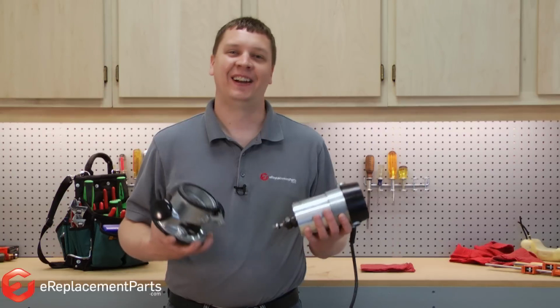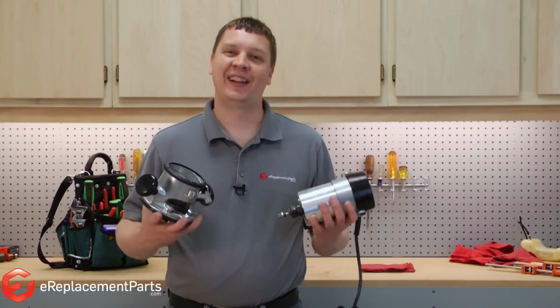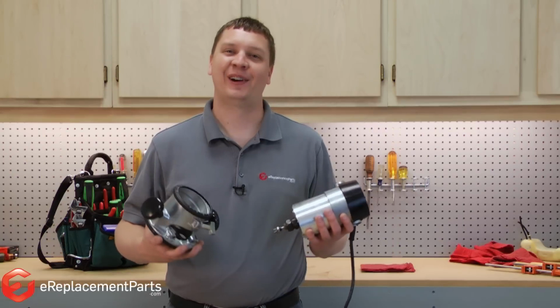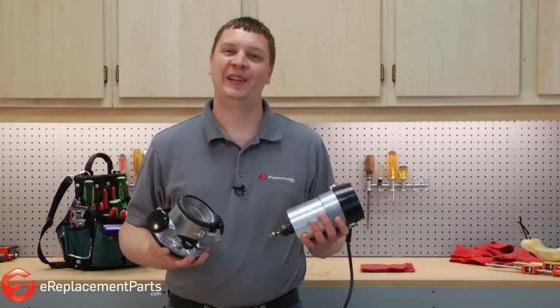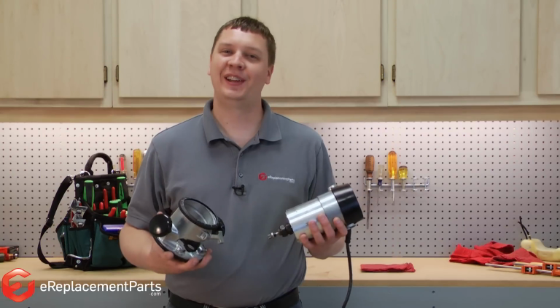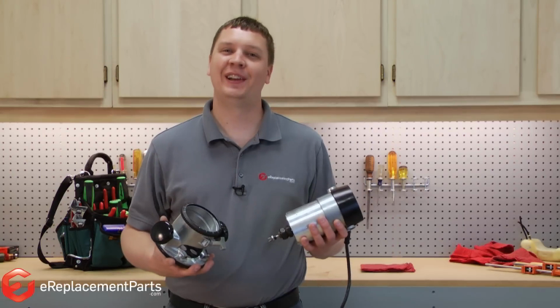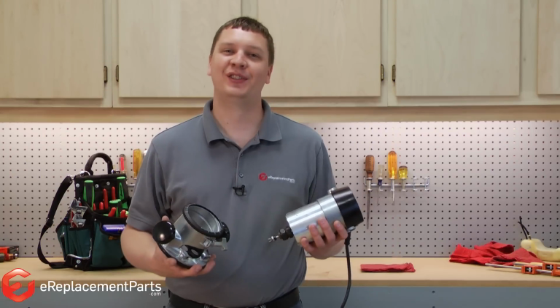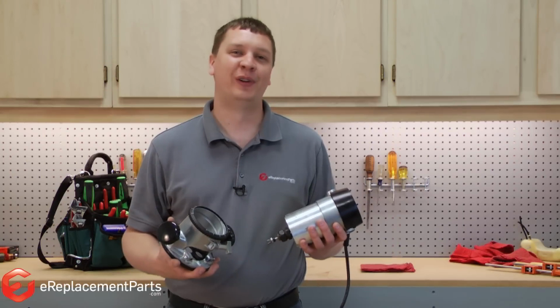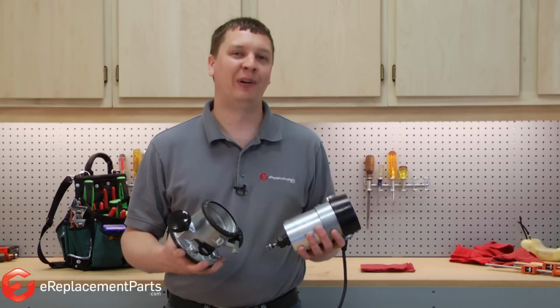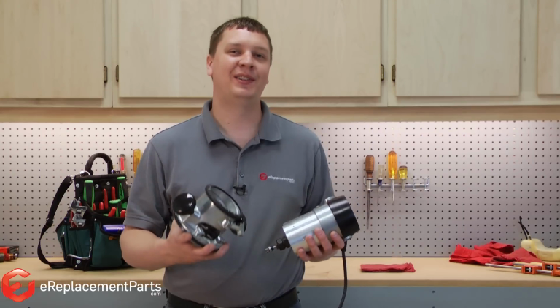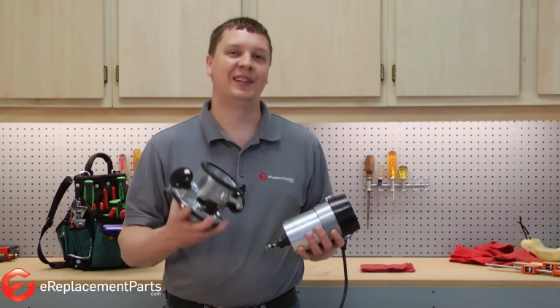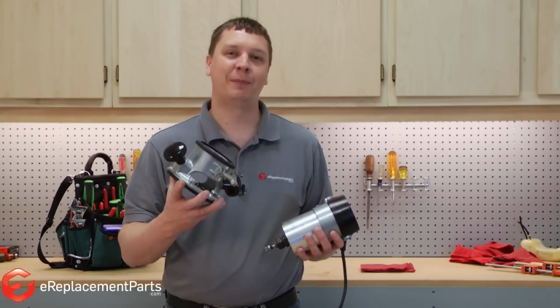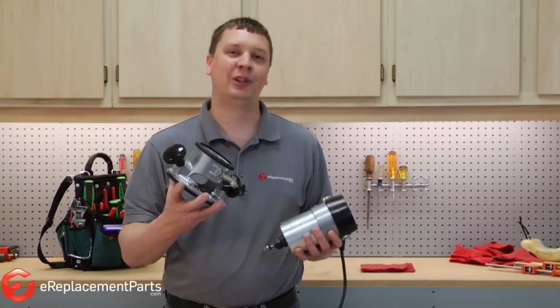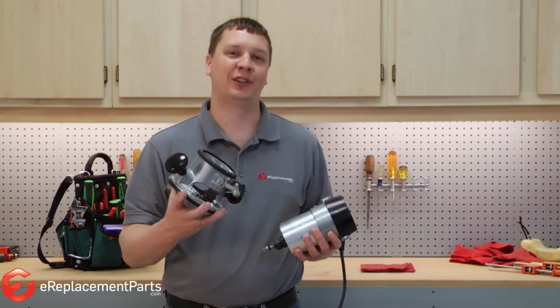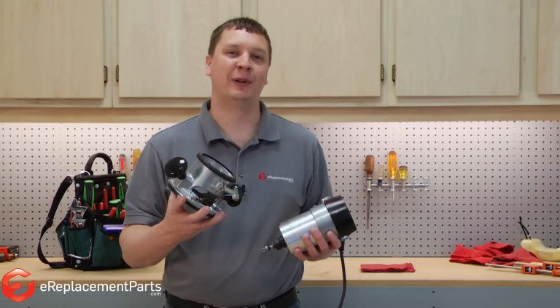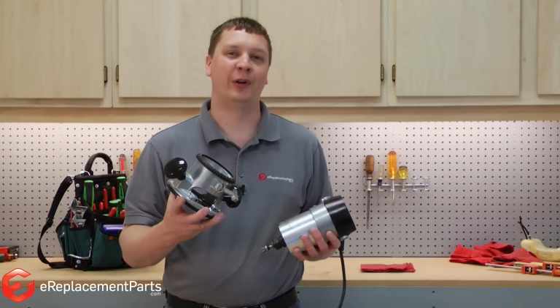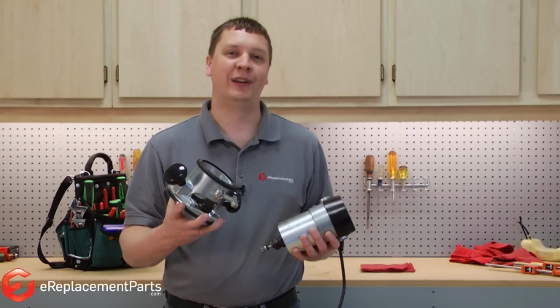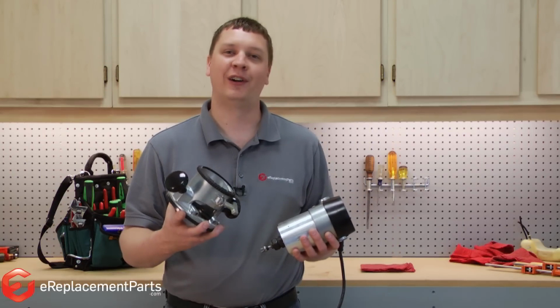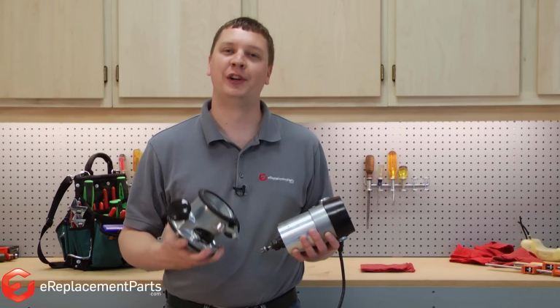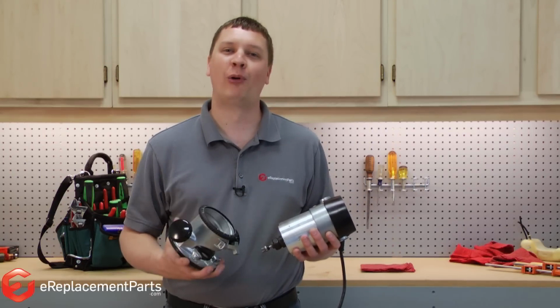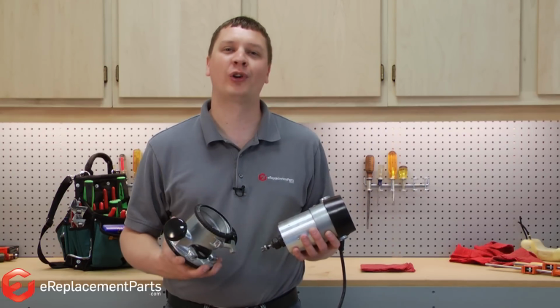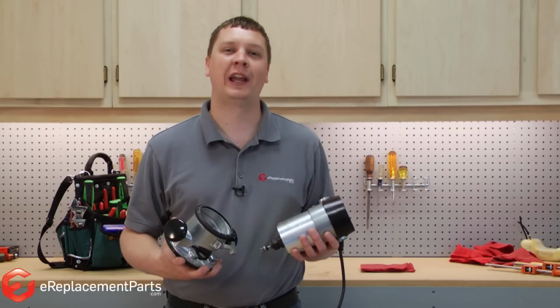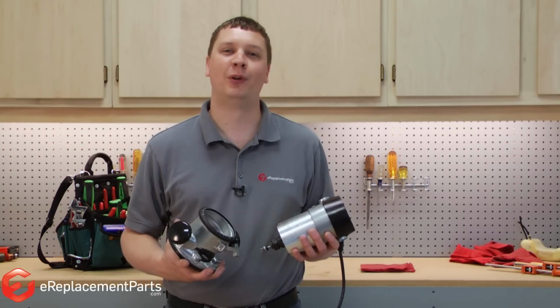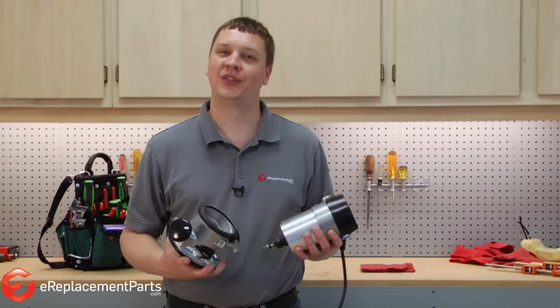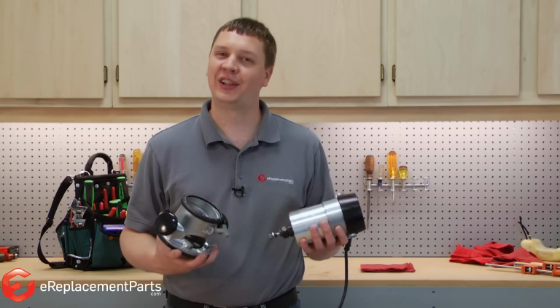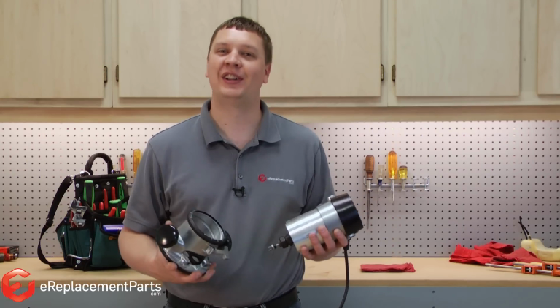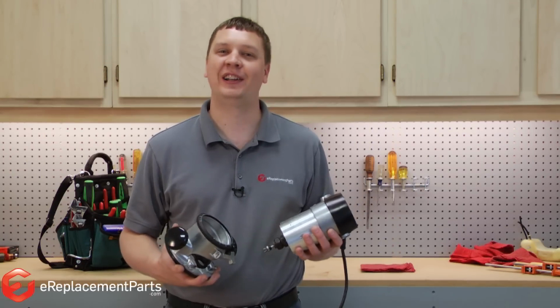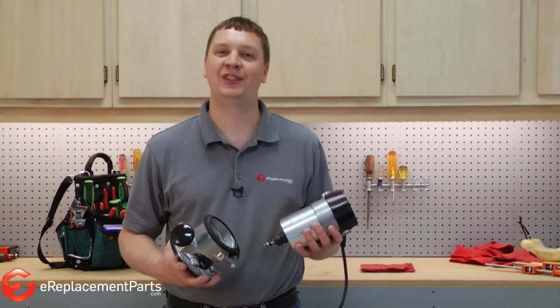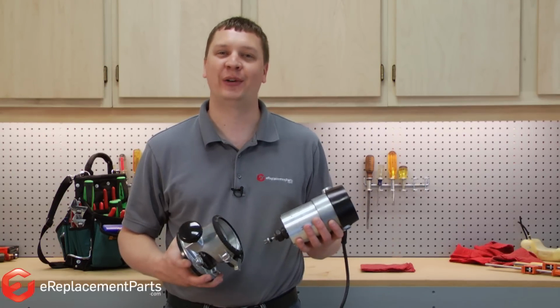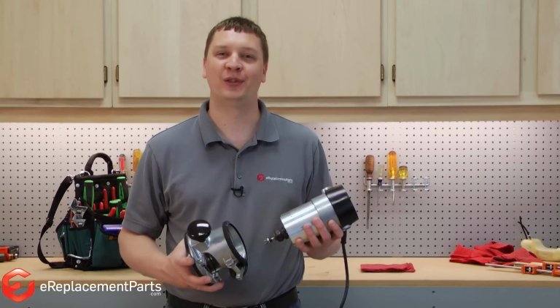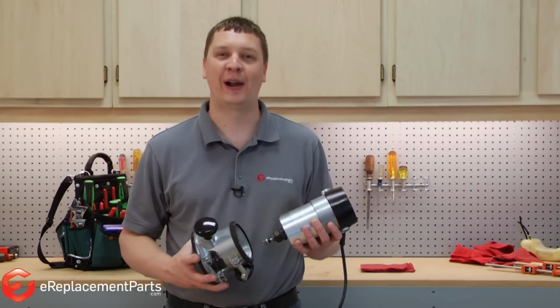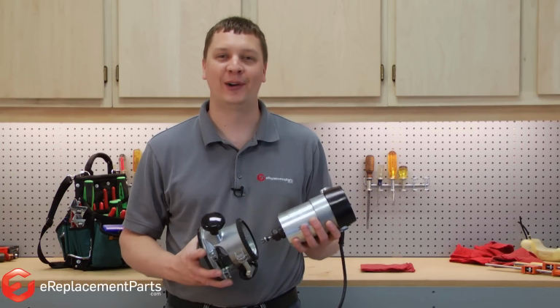That's how easy it is to replace the depth adjustment ring on your Porter Cable 690 series router.